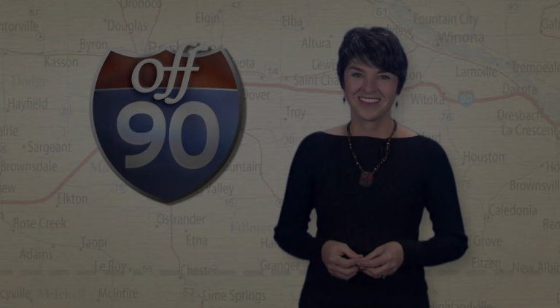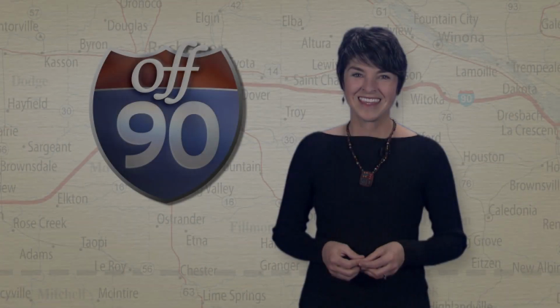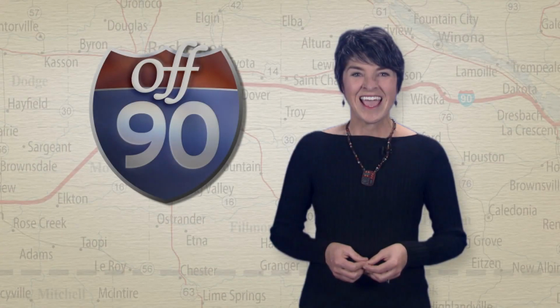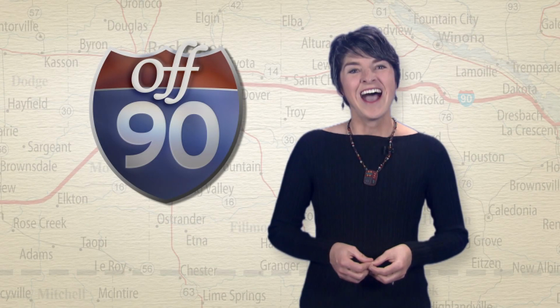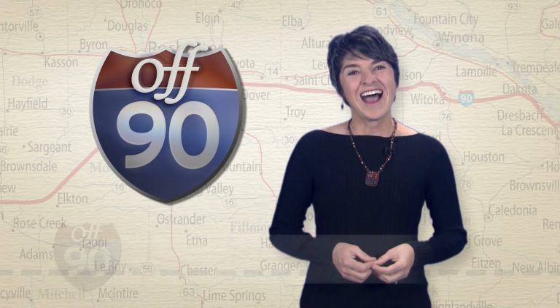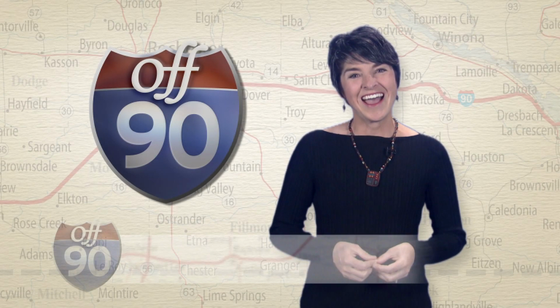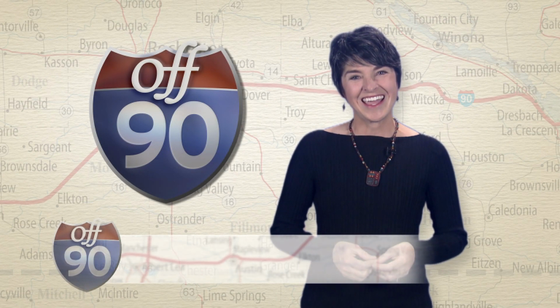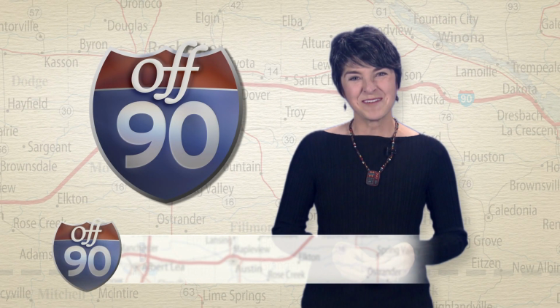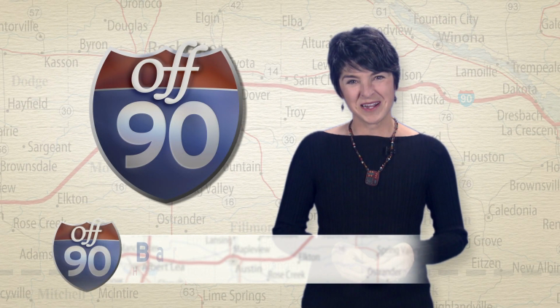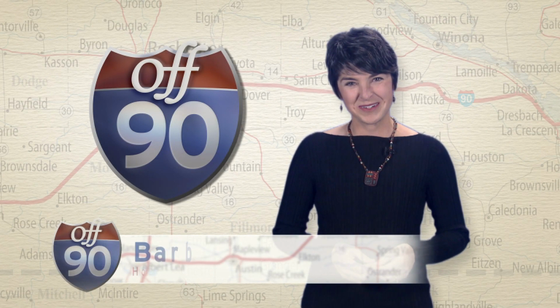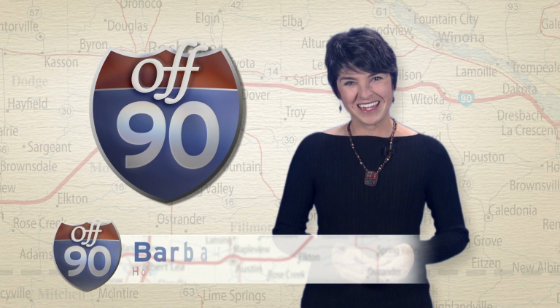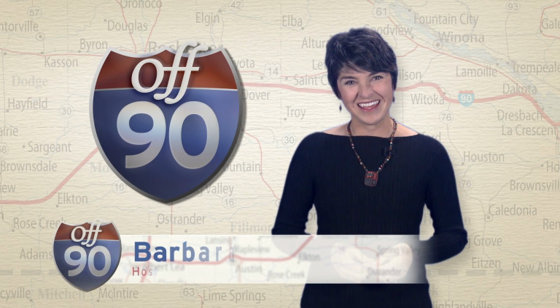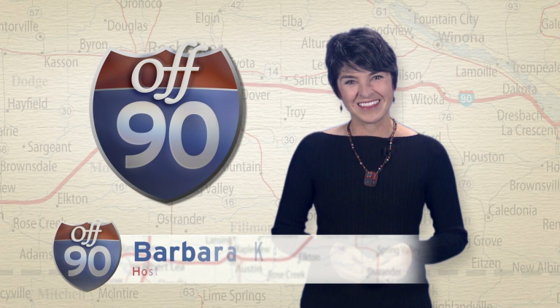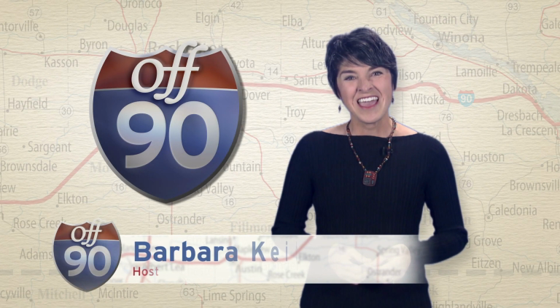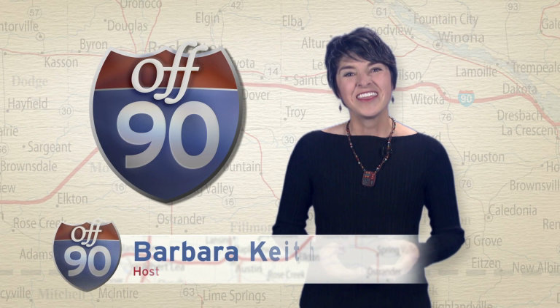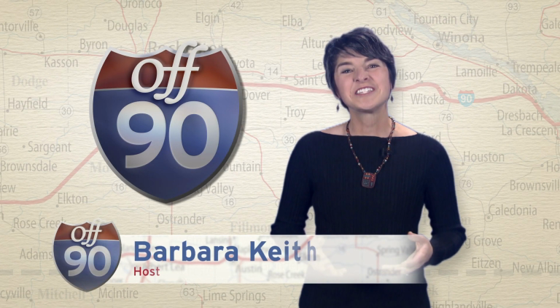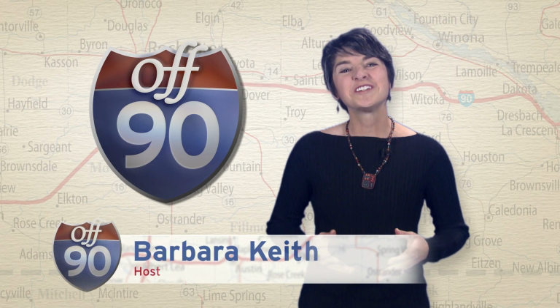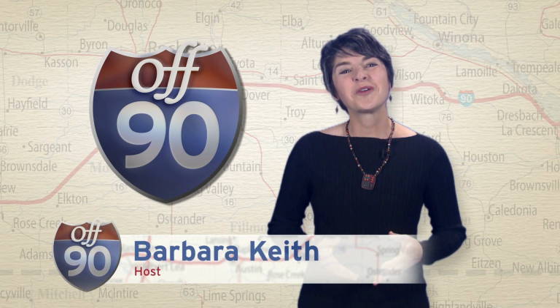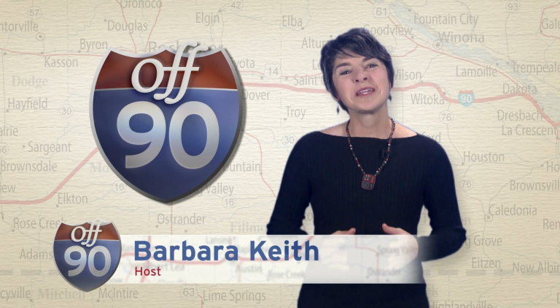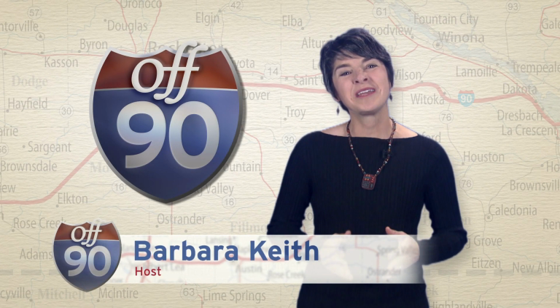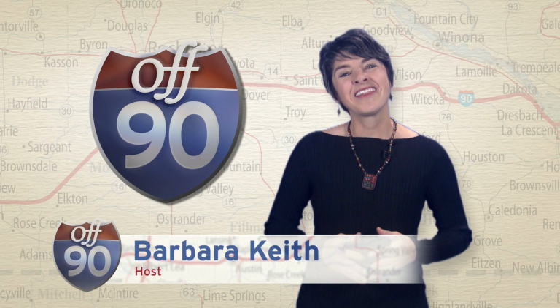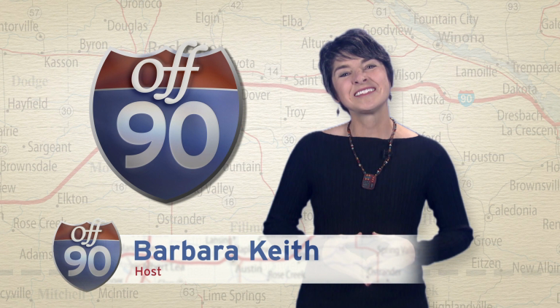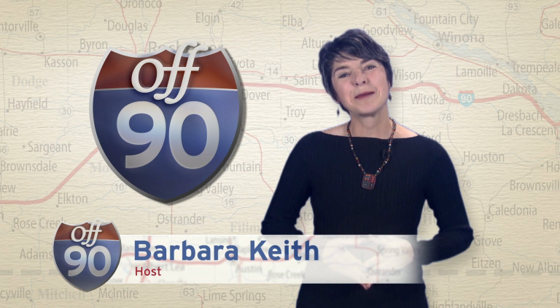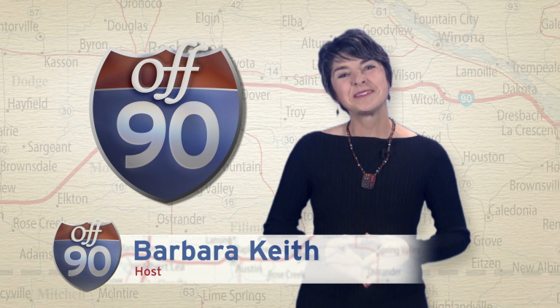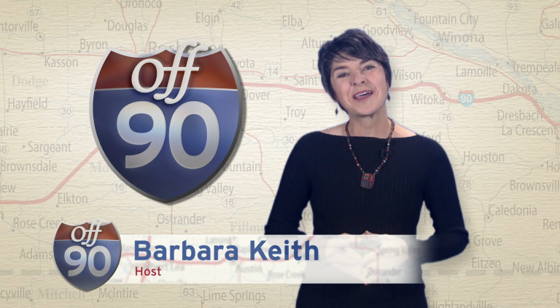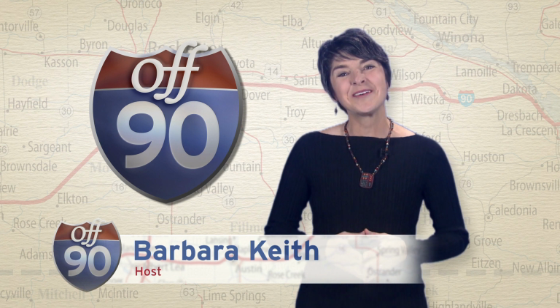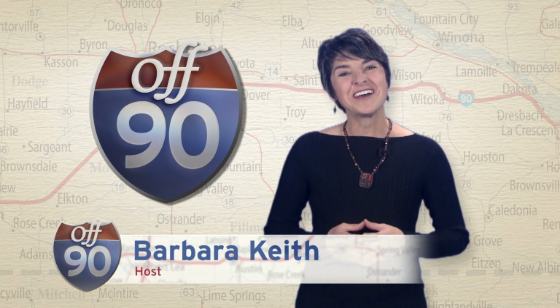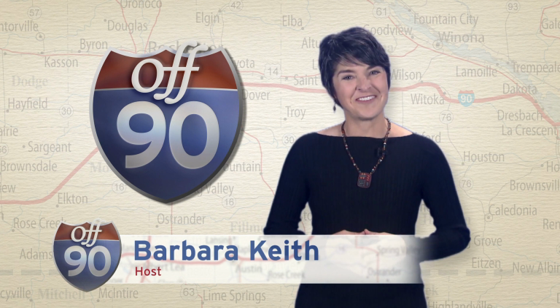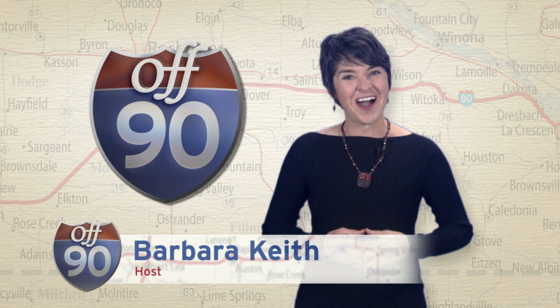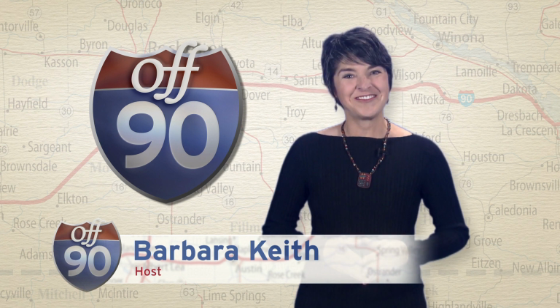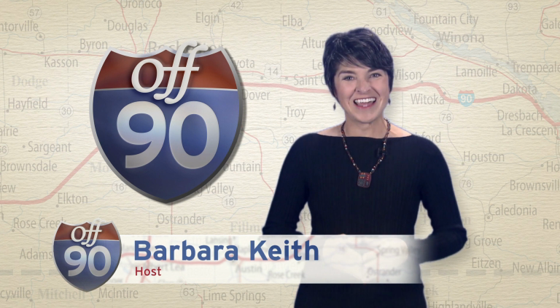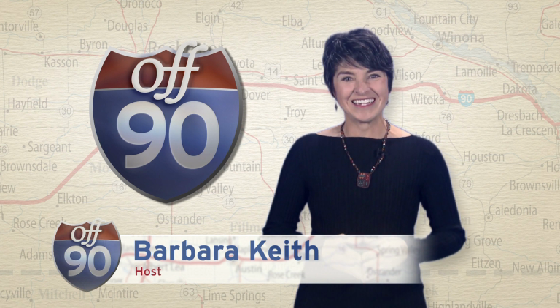Hi, I'm Barbara Keith. Thanks for joining me on this episode of Off 90.